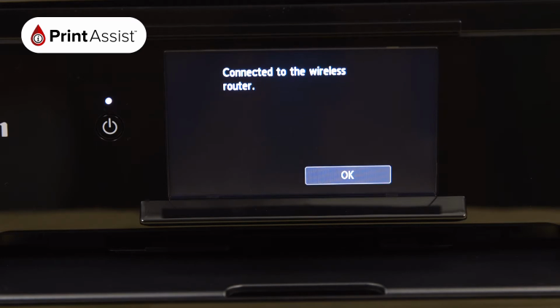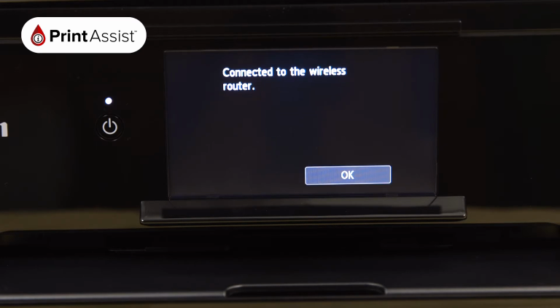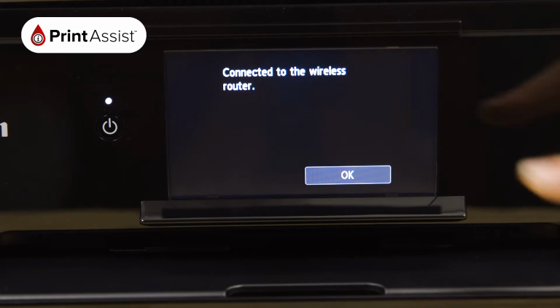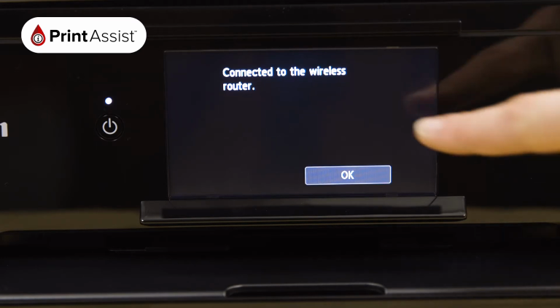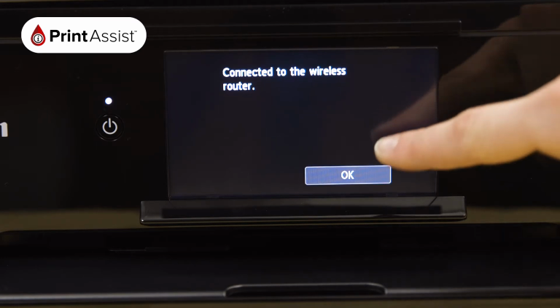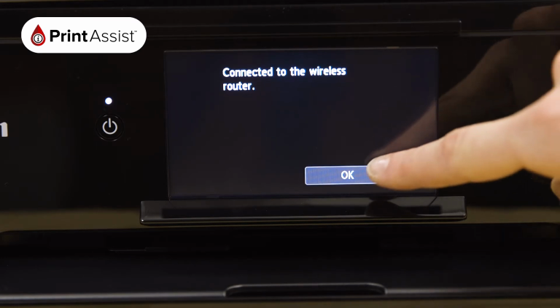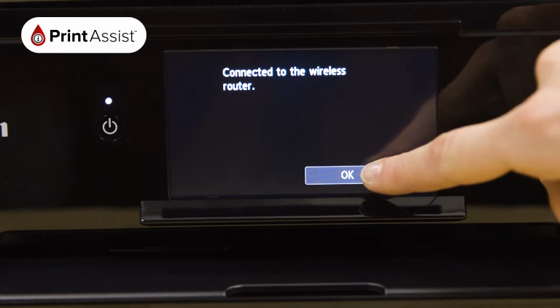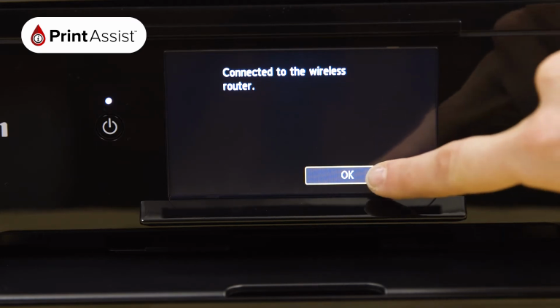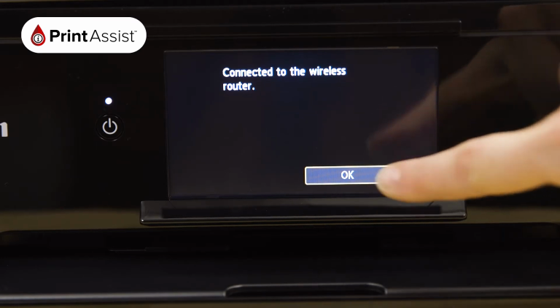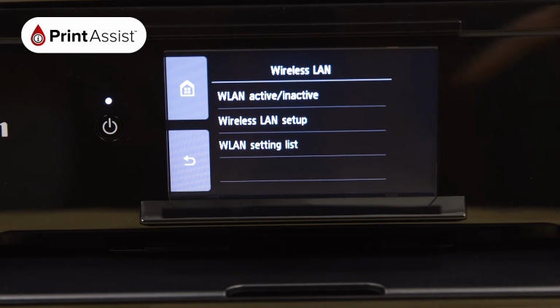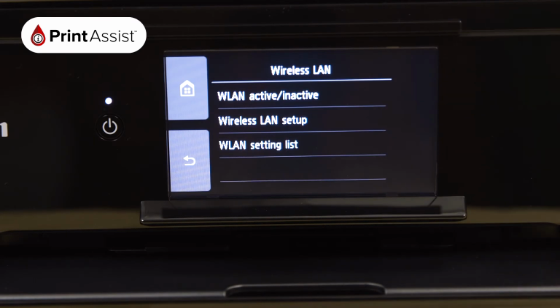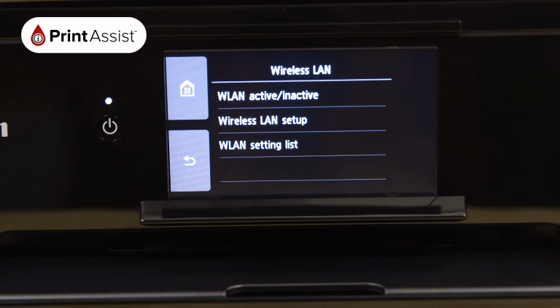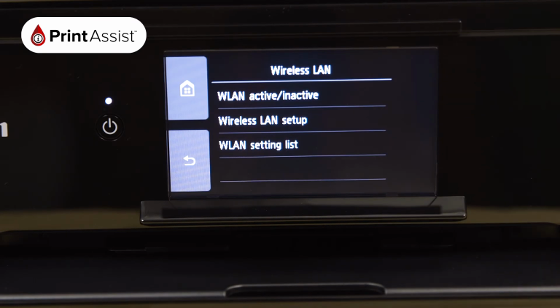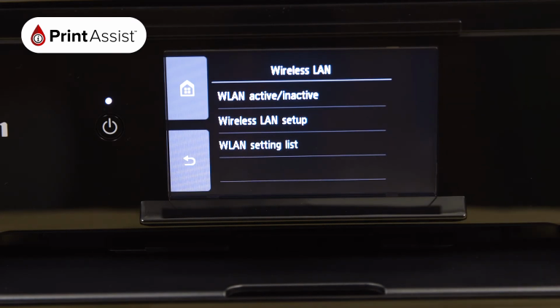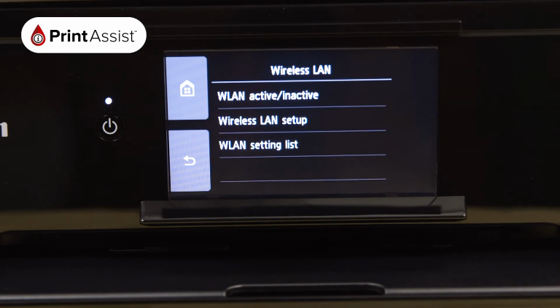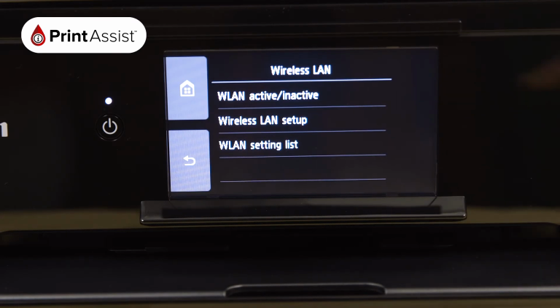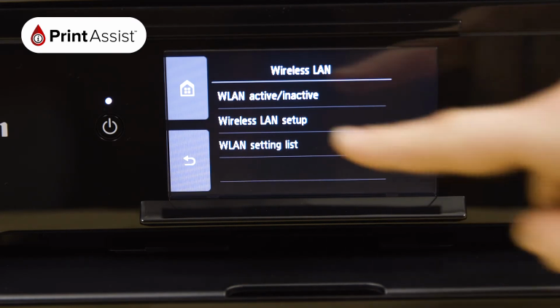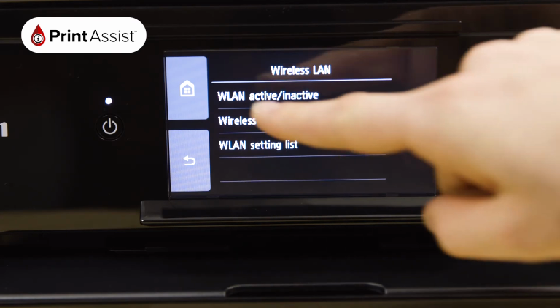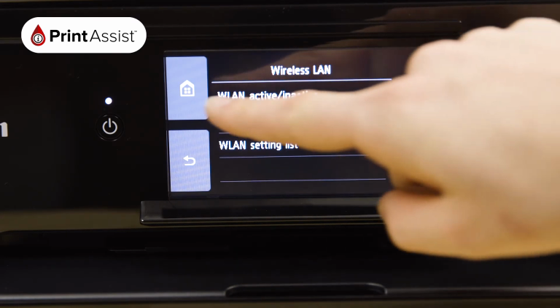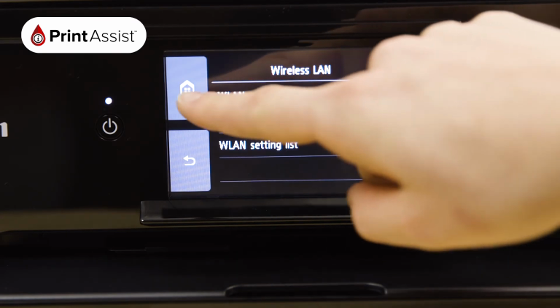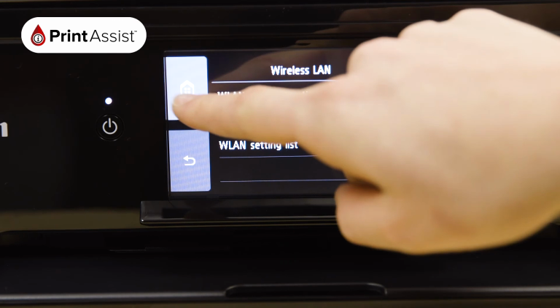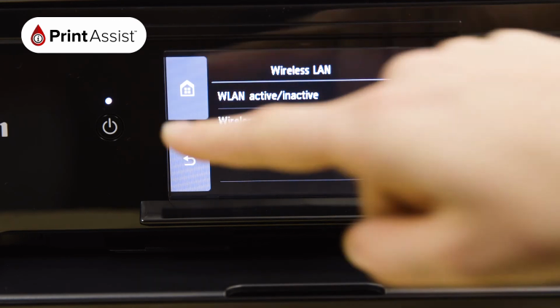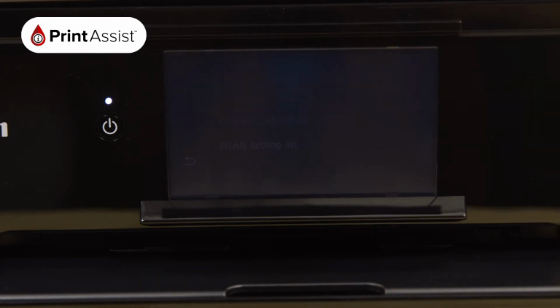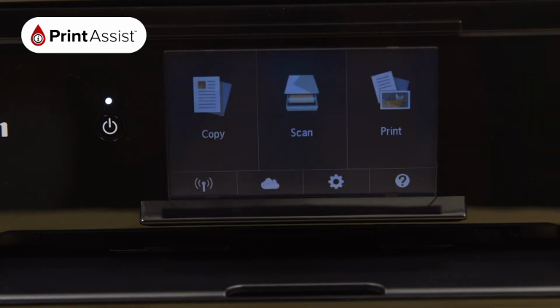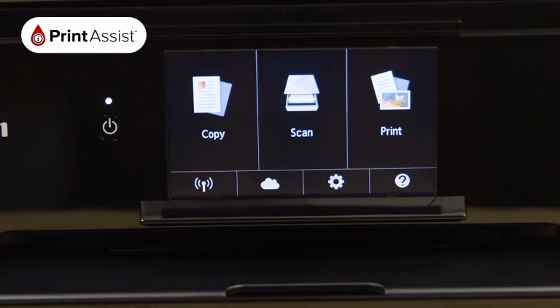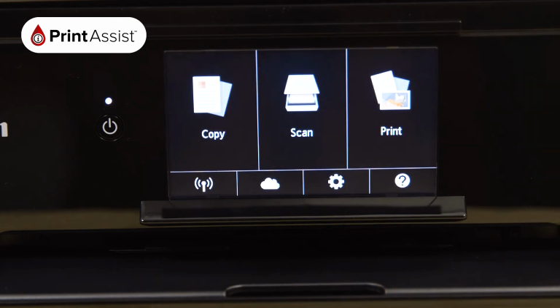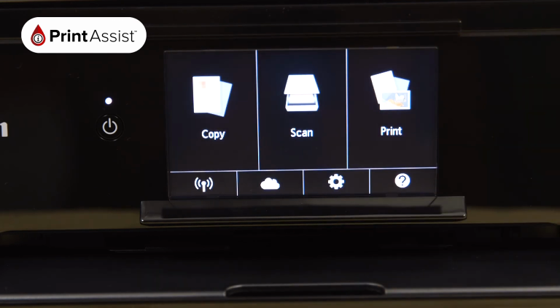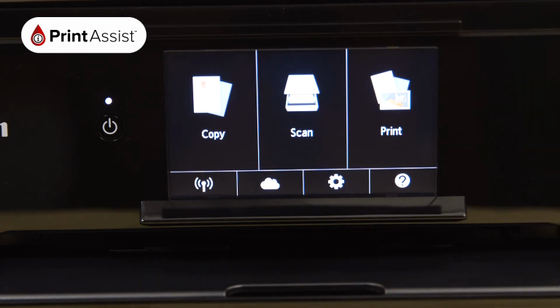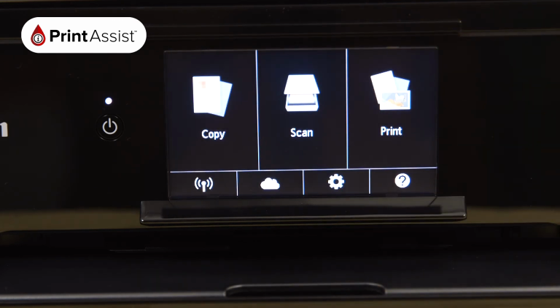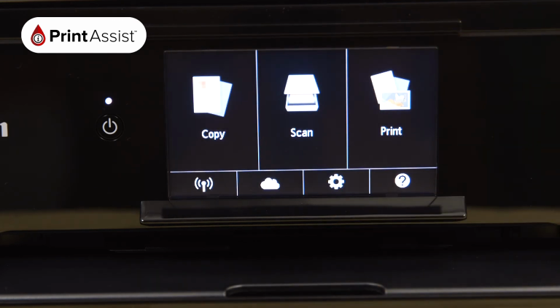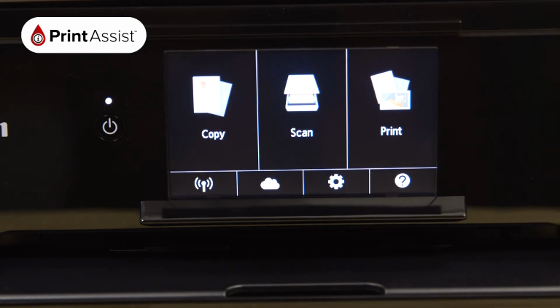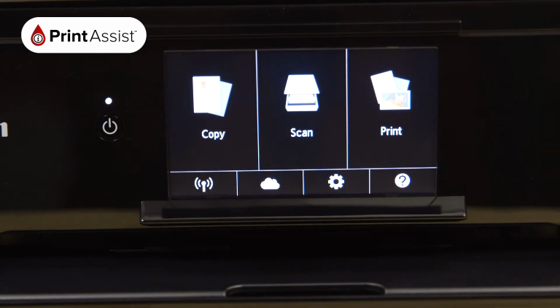Now that your Canon printer has been added to your Wi-Fi network, you can go ahead and set up your computers, smartphones and tablets for wireless printing and scanning.